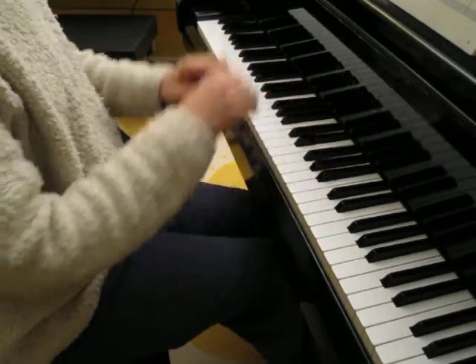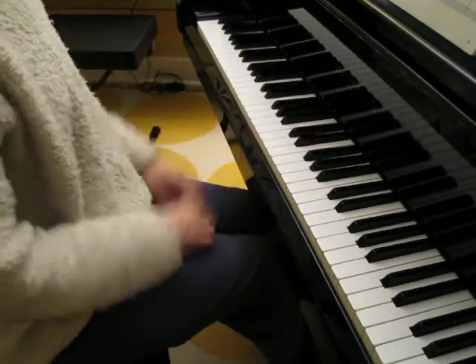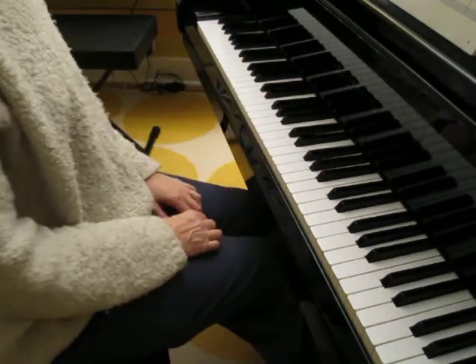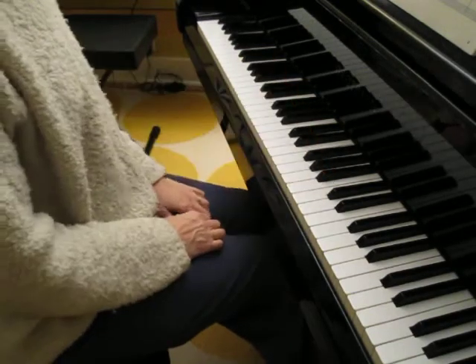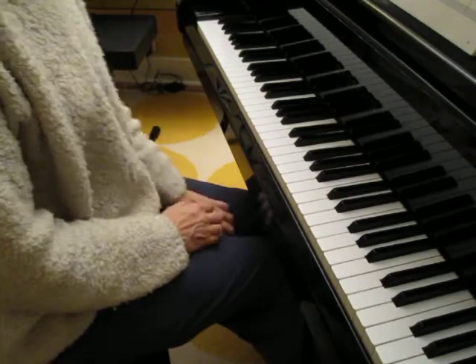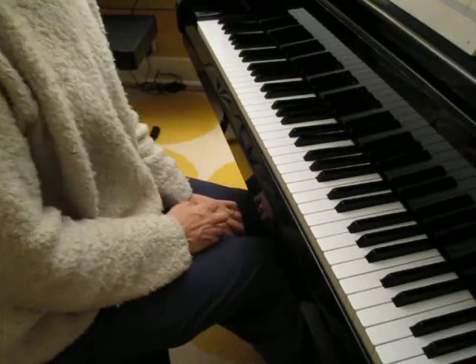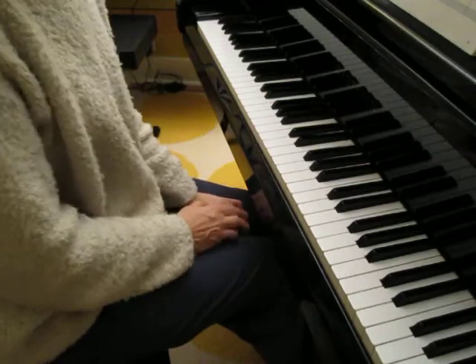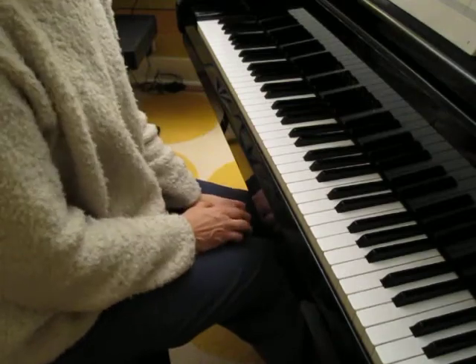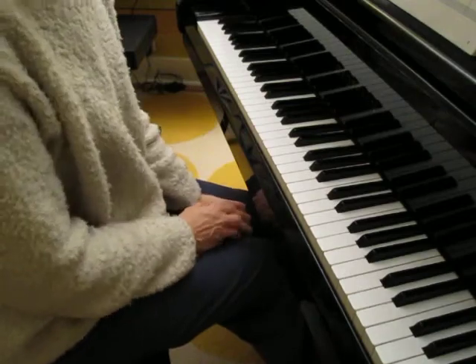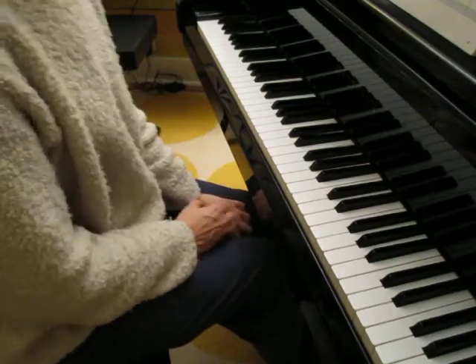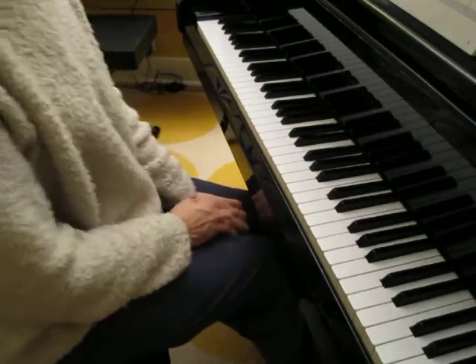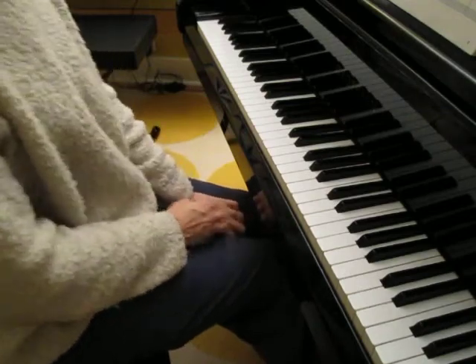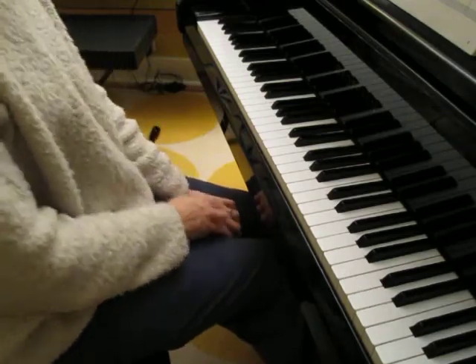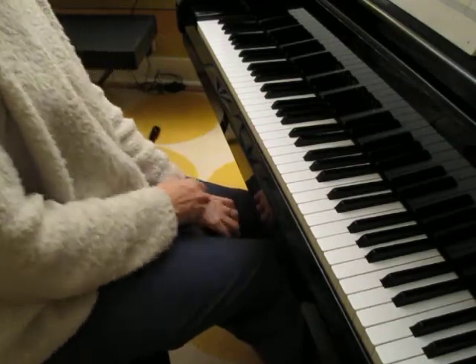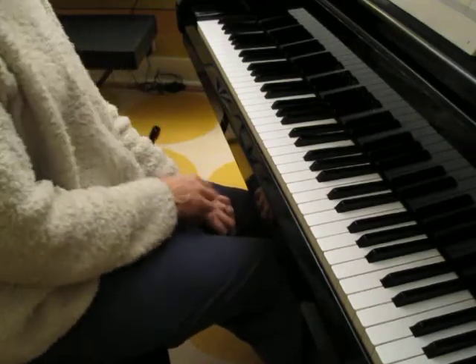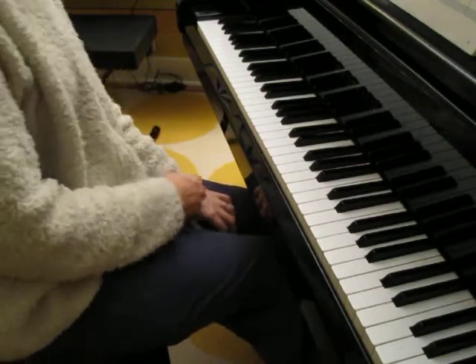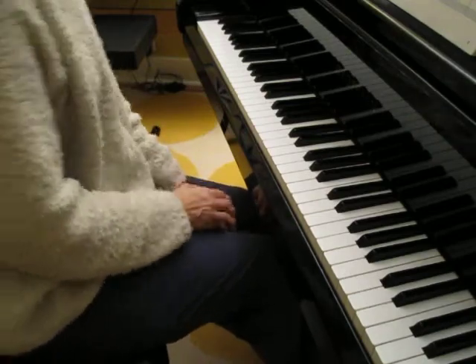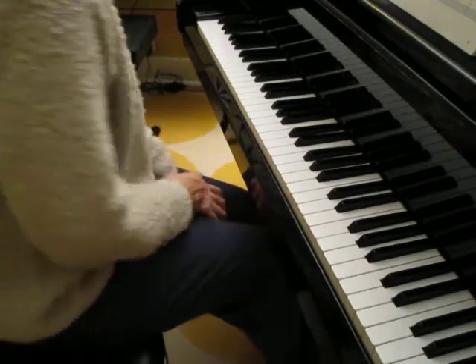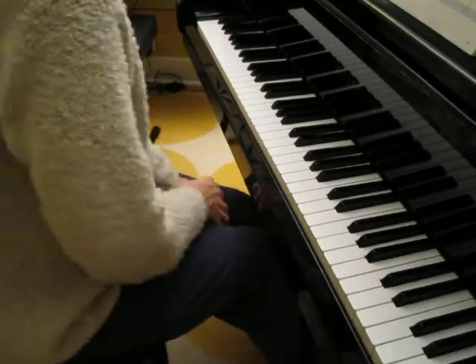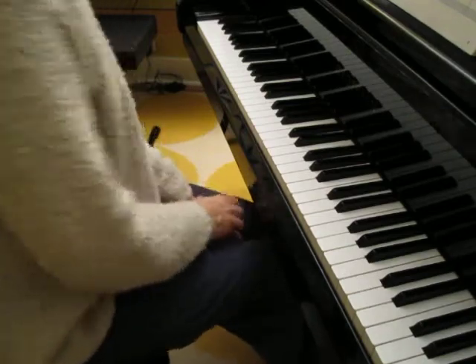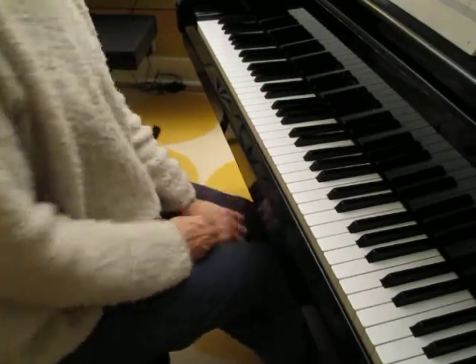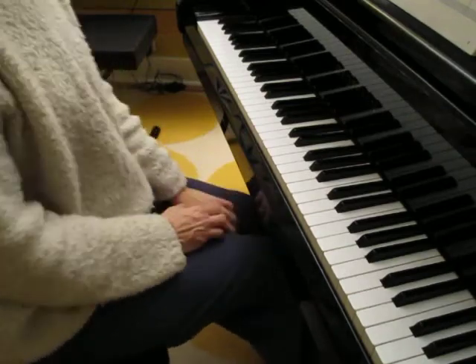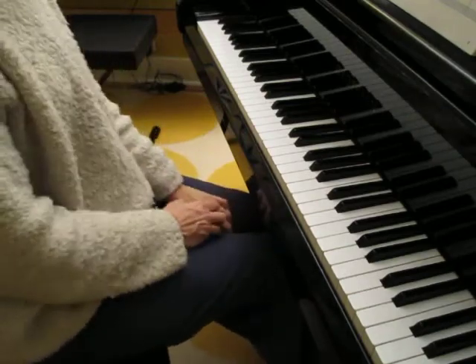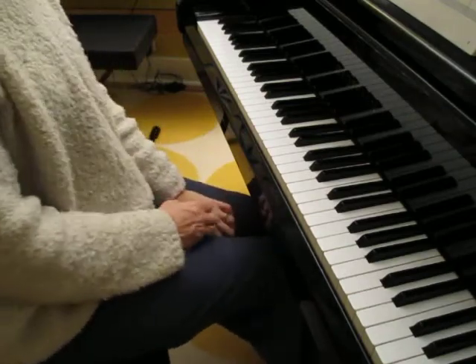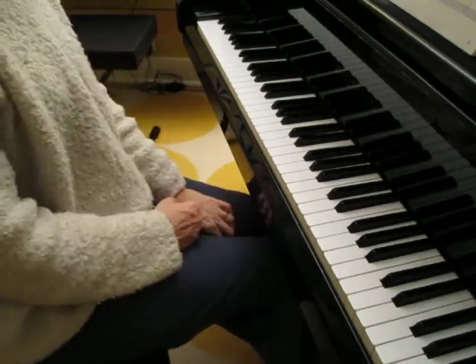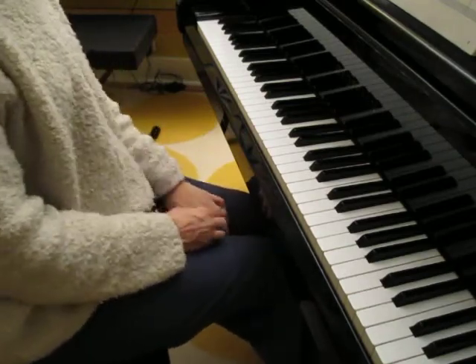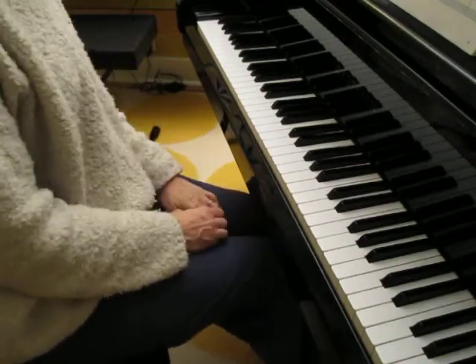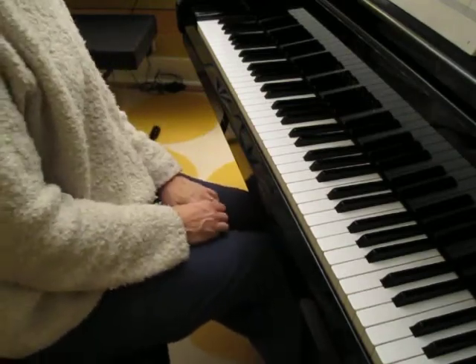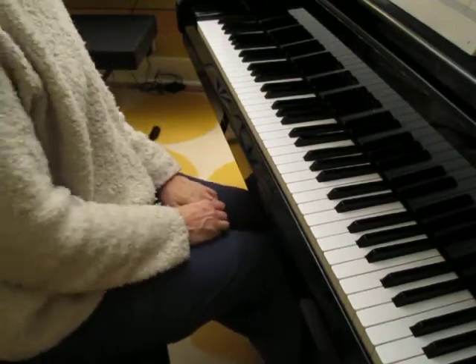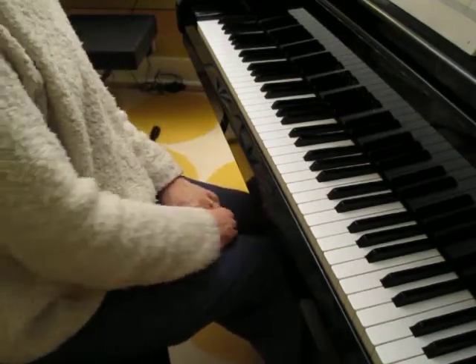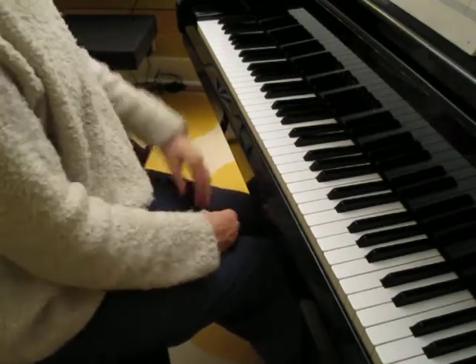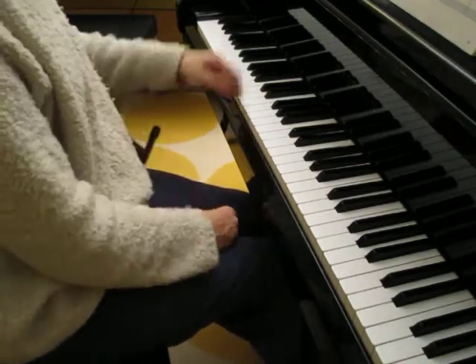And here's the duet part, and it's going to sound just like bagpipes — we hope.